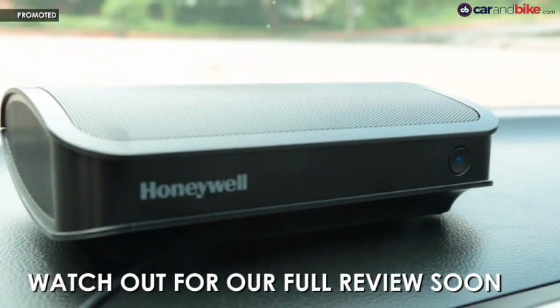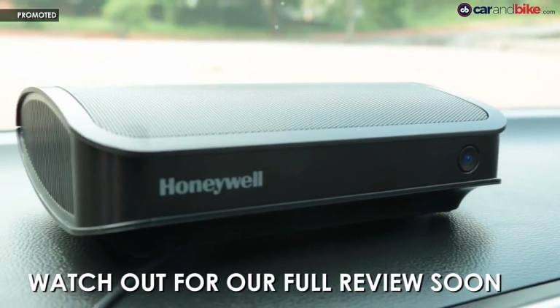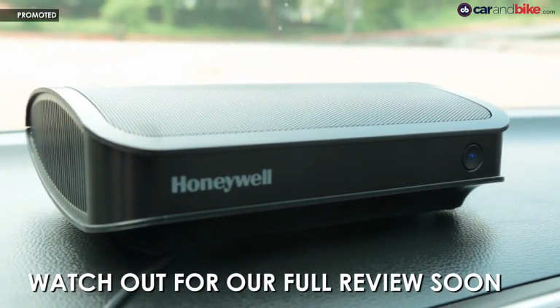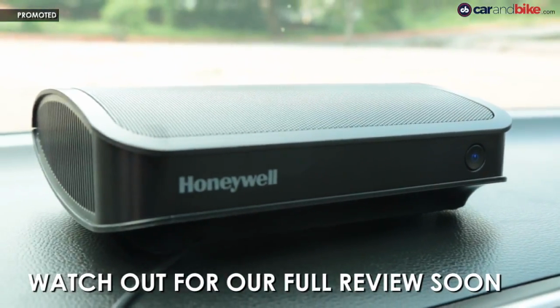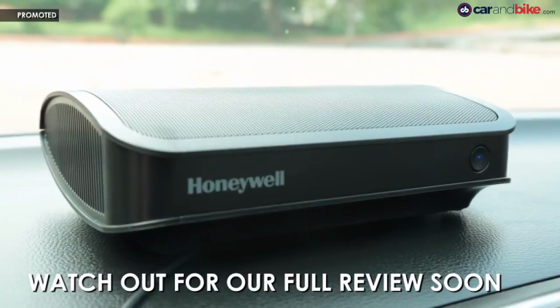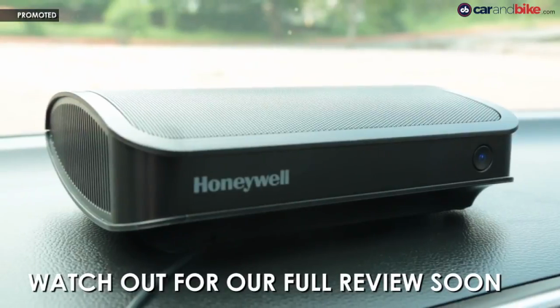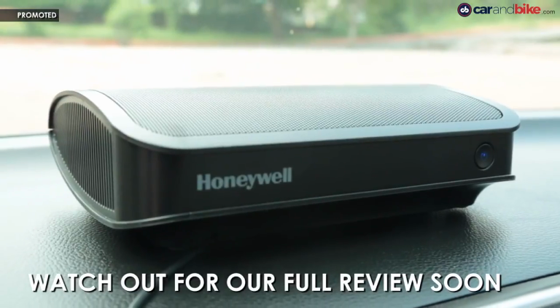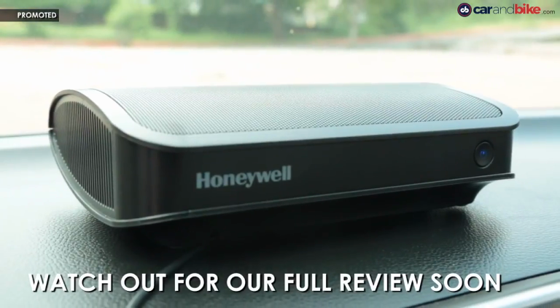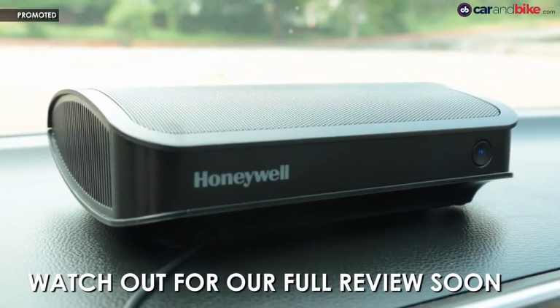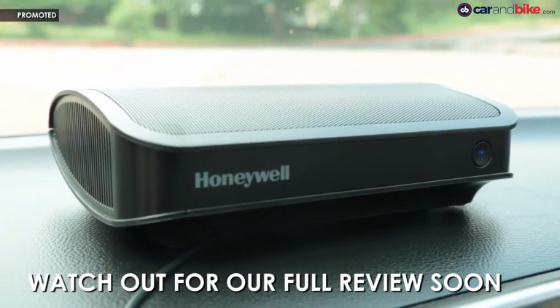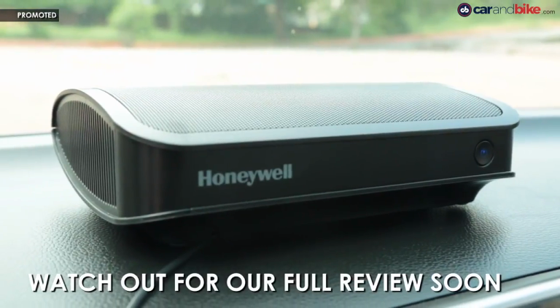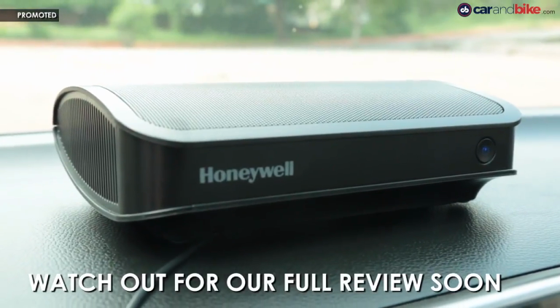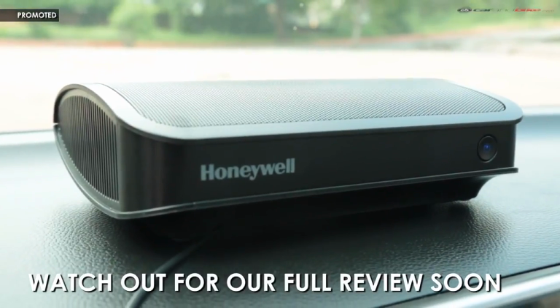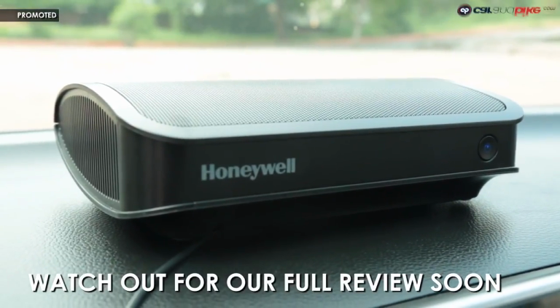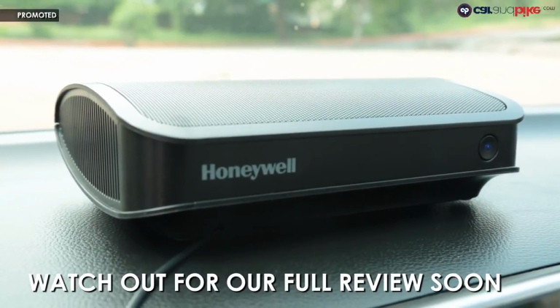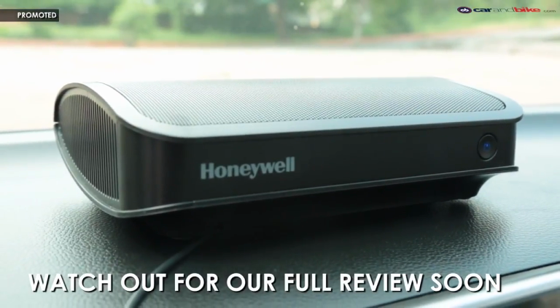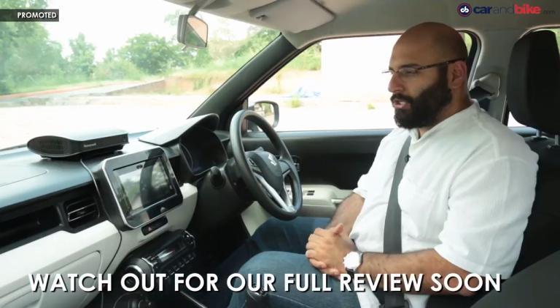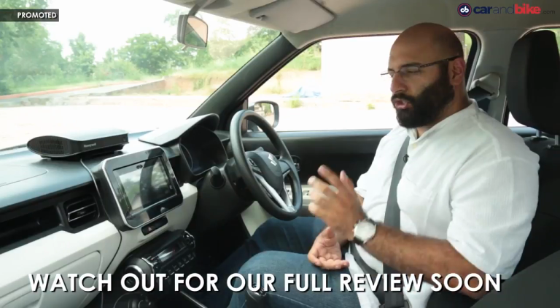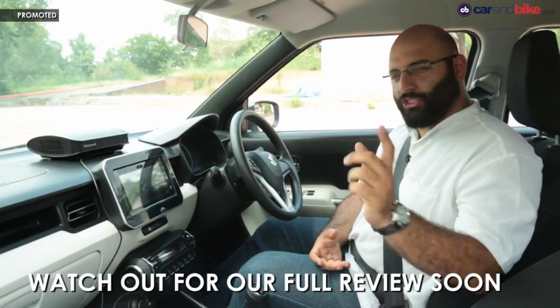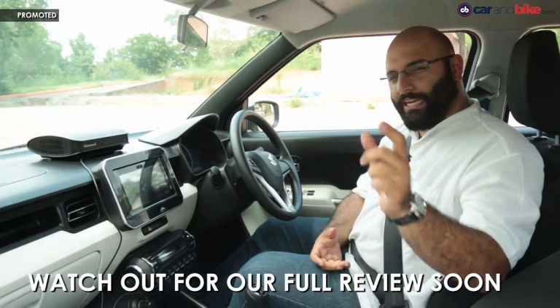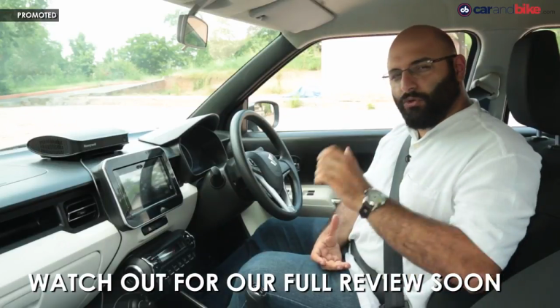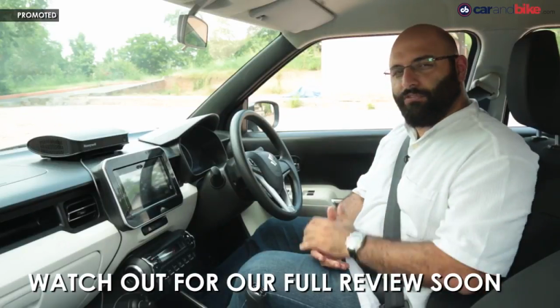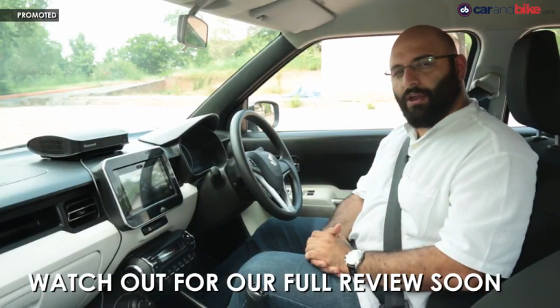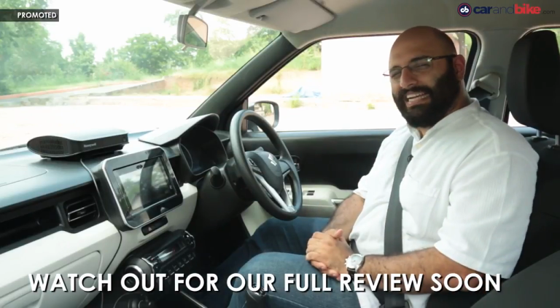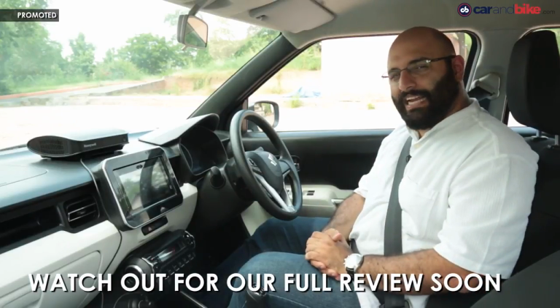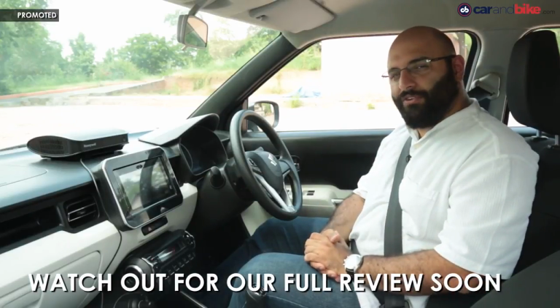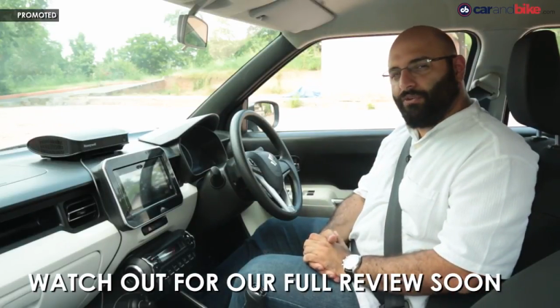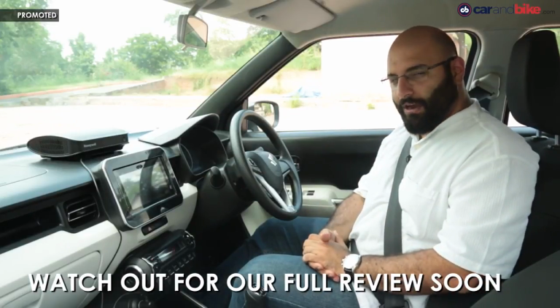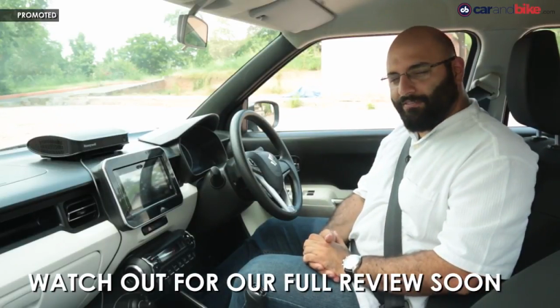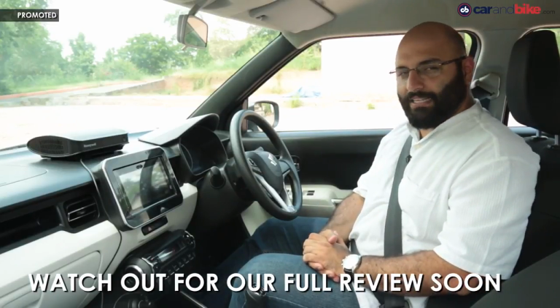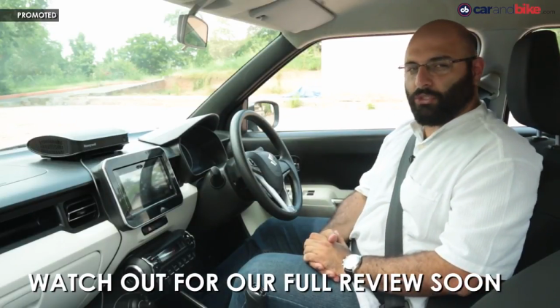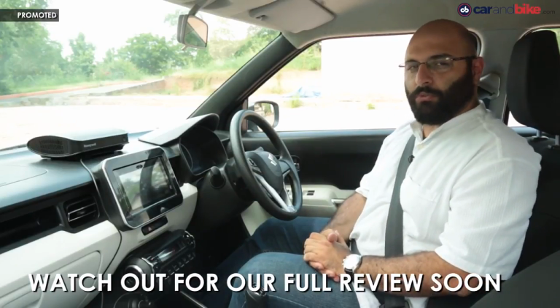Now that we have installed this in the car, it's good to go. Stay tuned for our detailed review very, very soon.